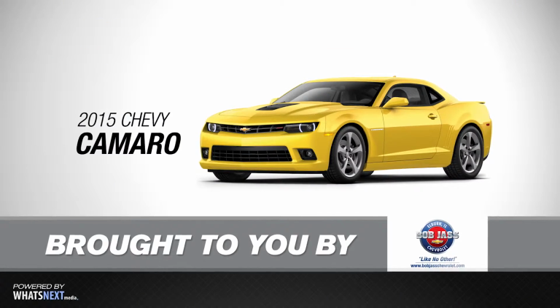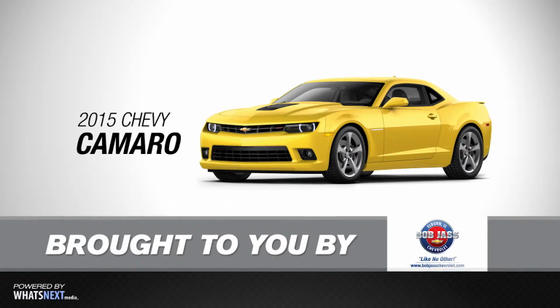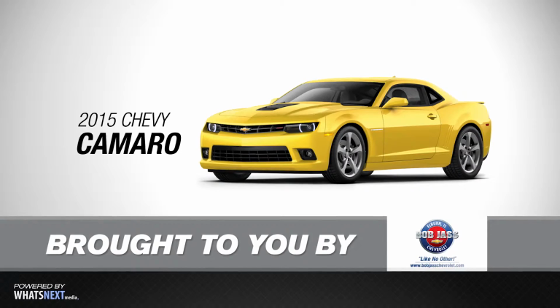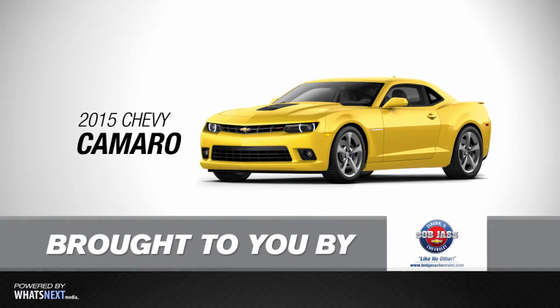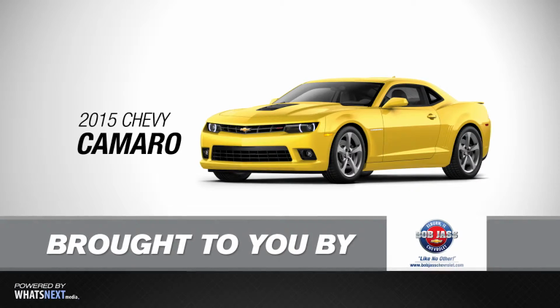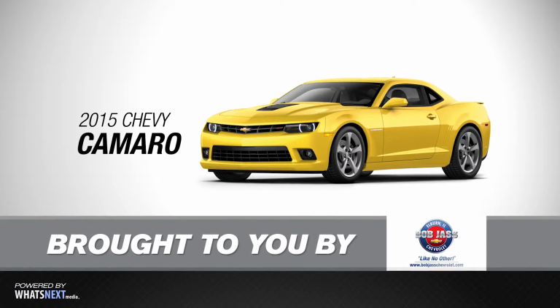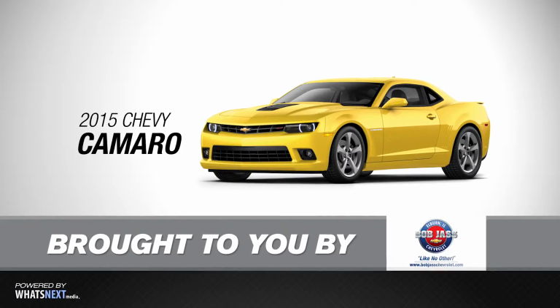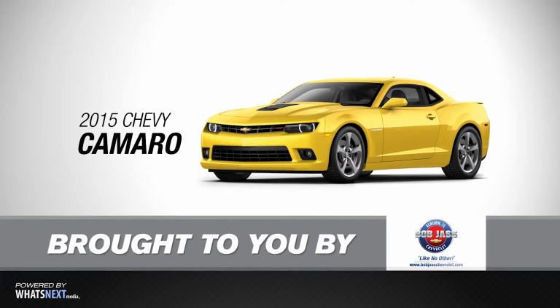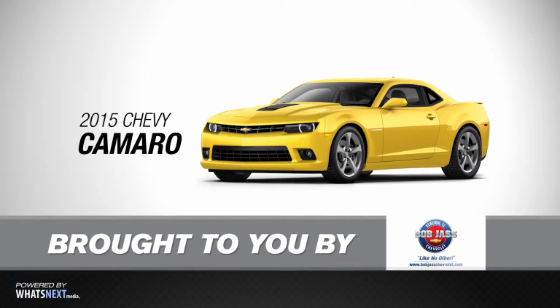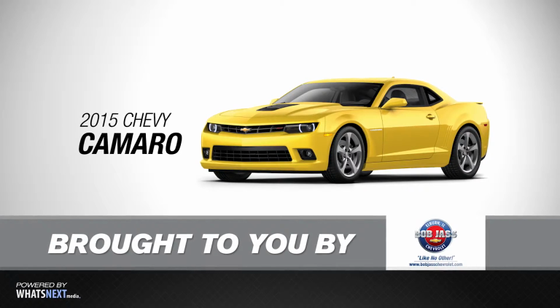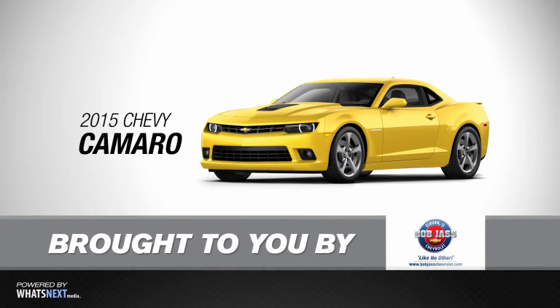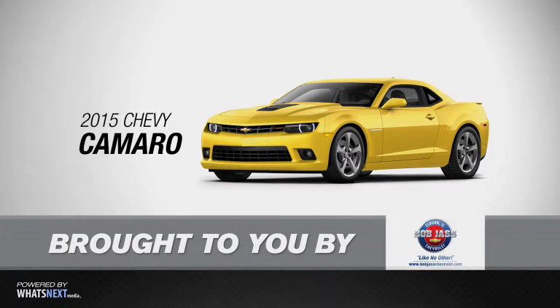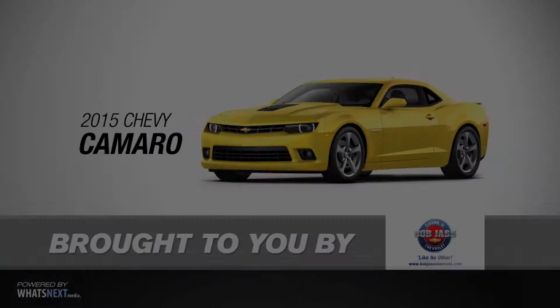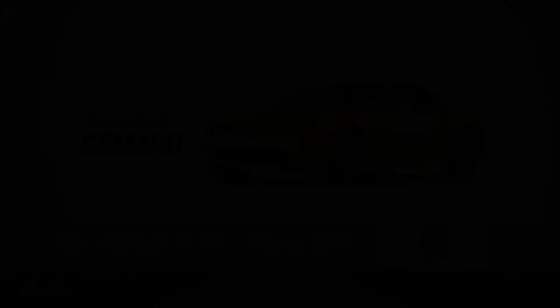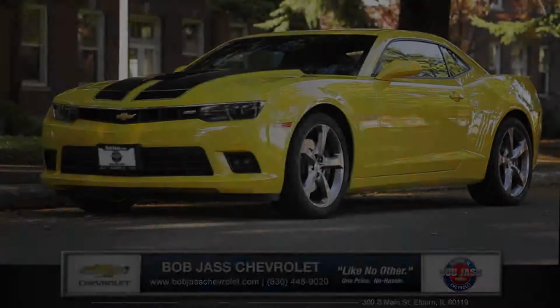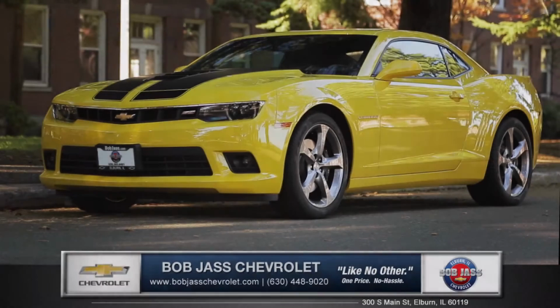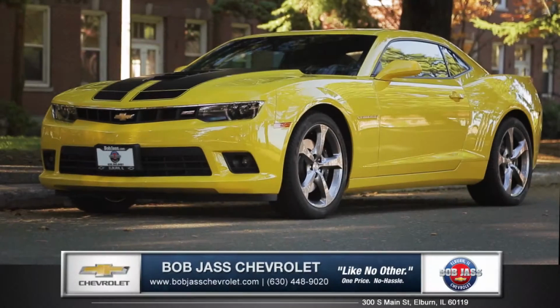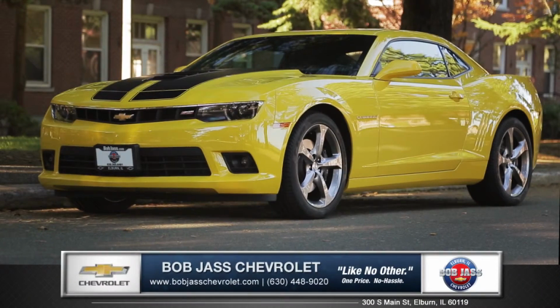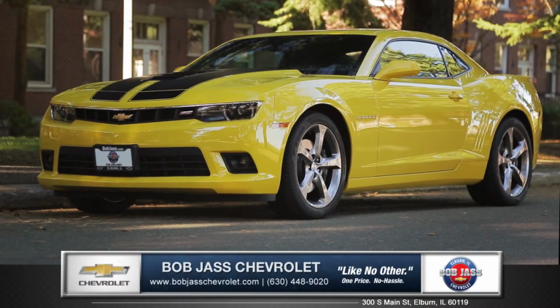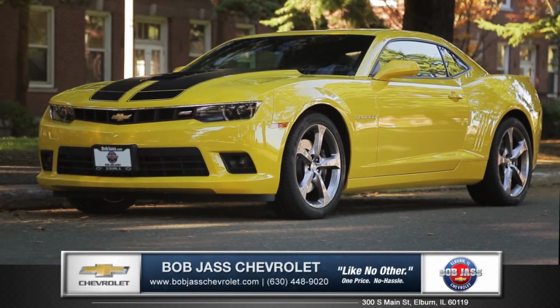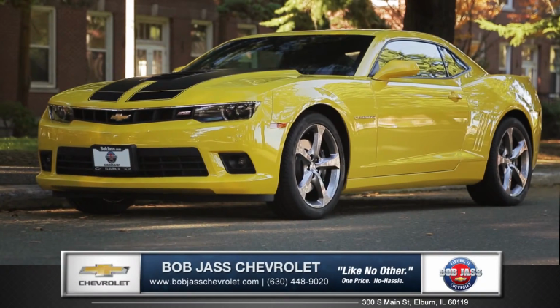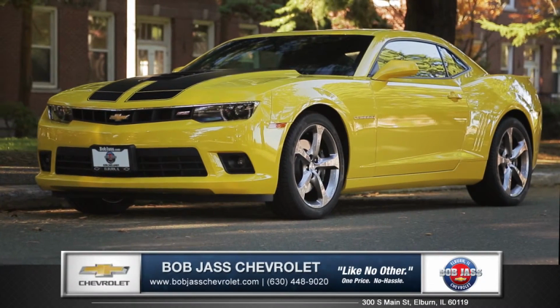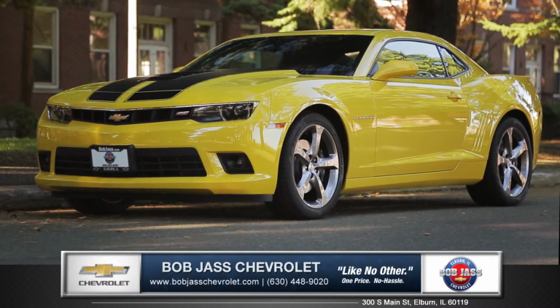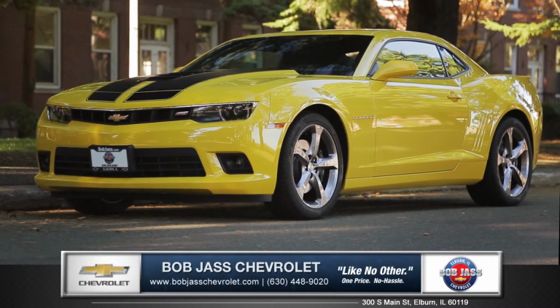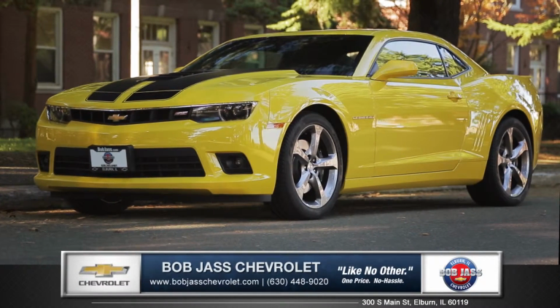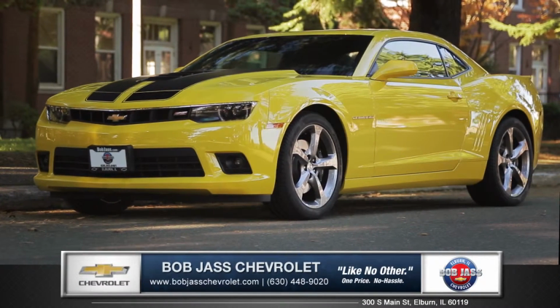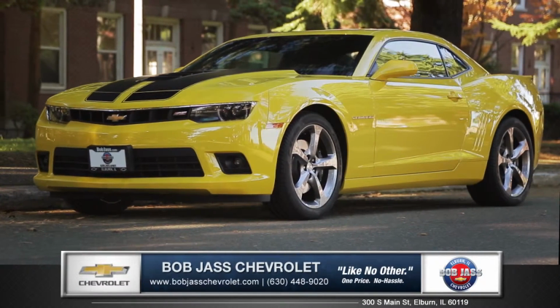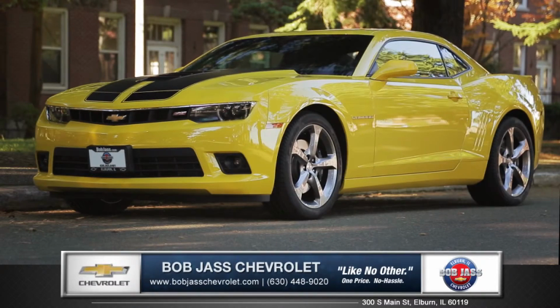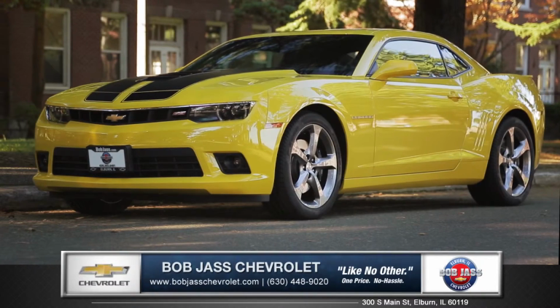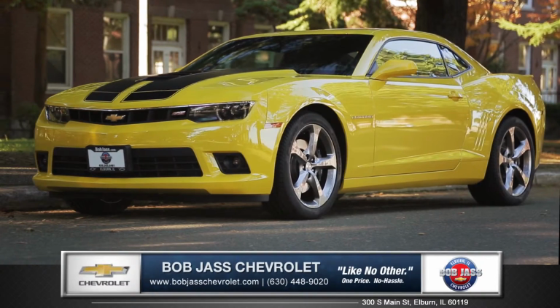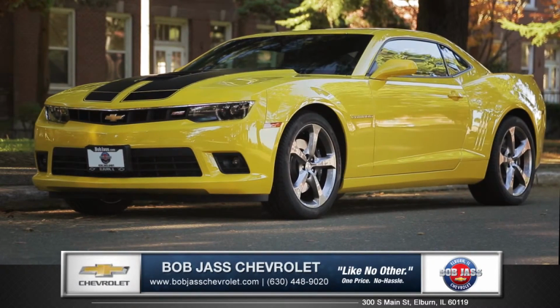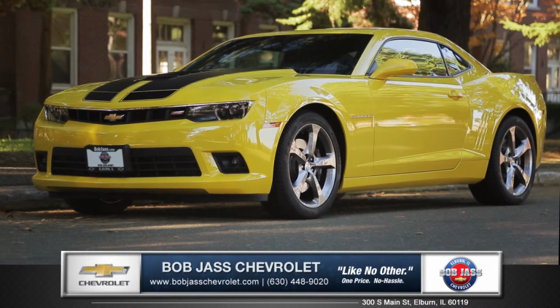Hi, I'm Daniel with Bob Jass Chevrolet, and I'm here to introduce you to the 2015 Chevrolet Camaro.